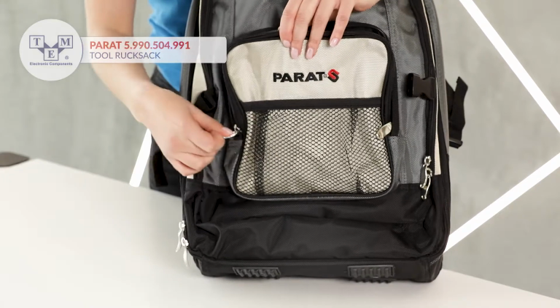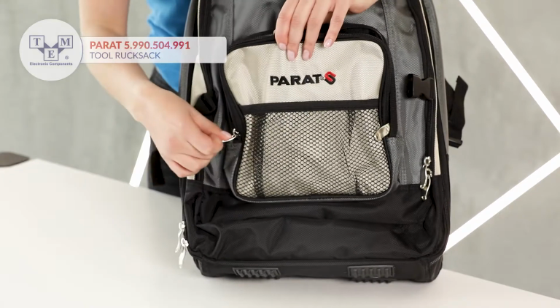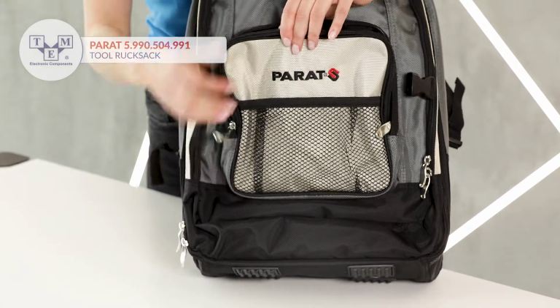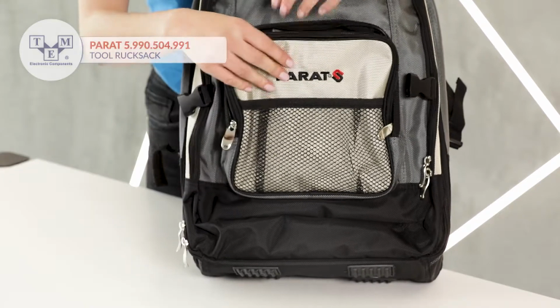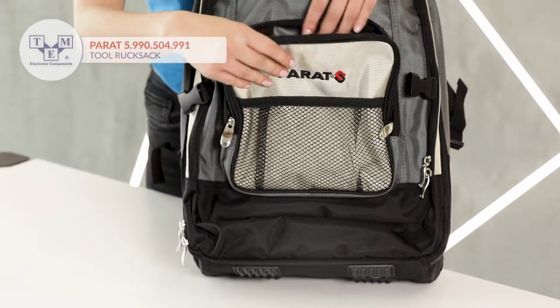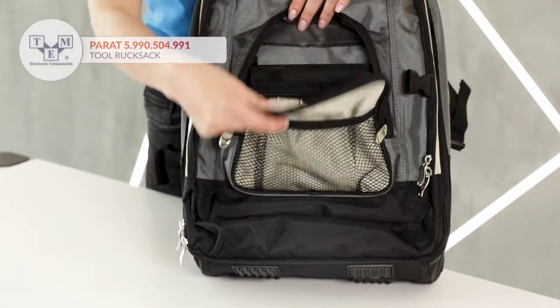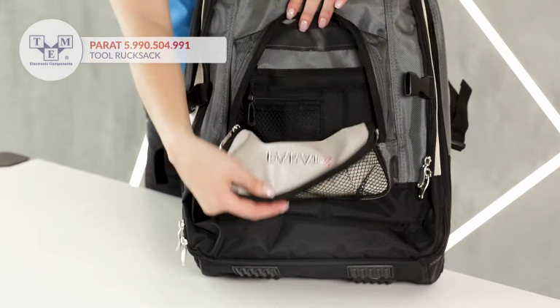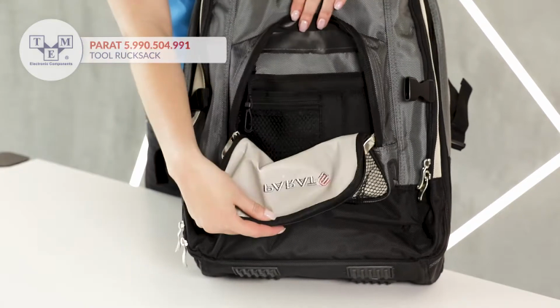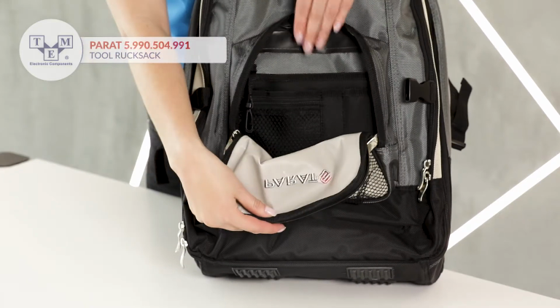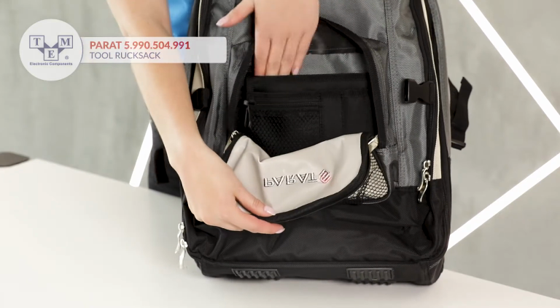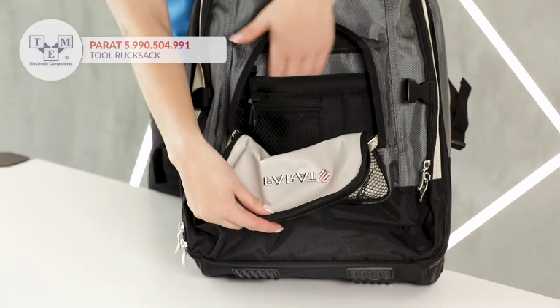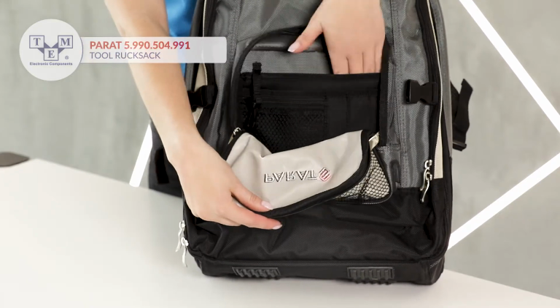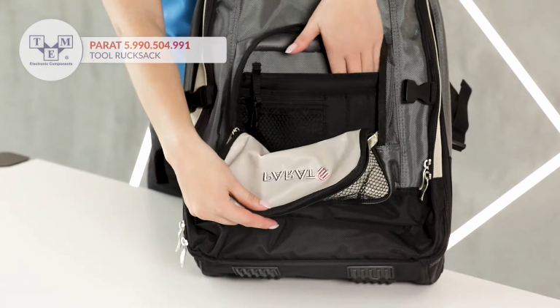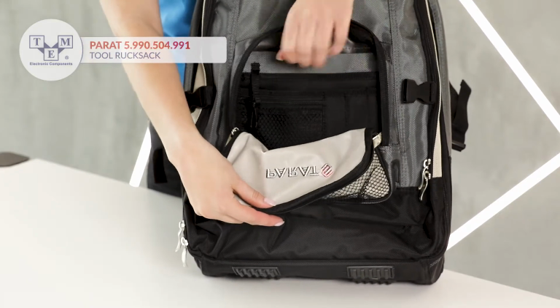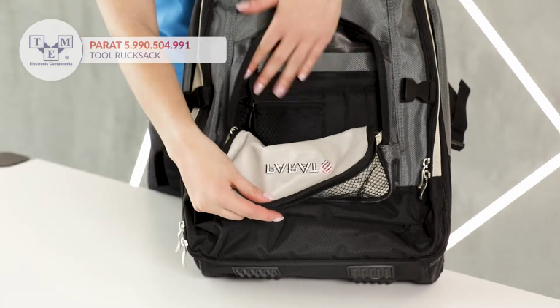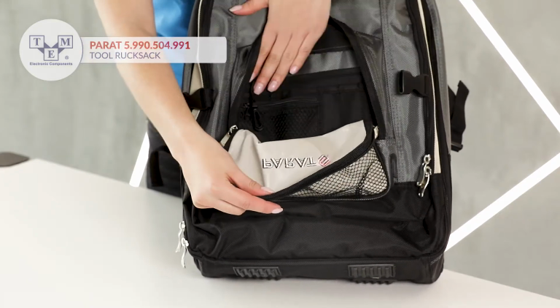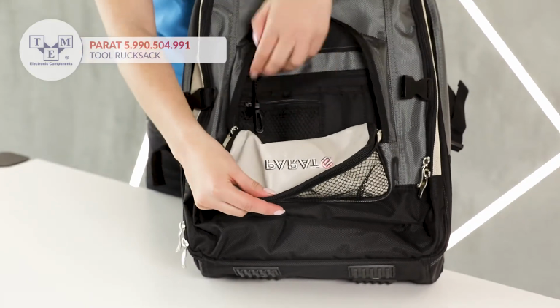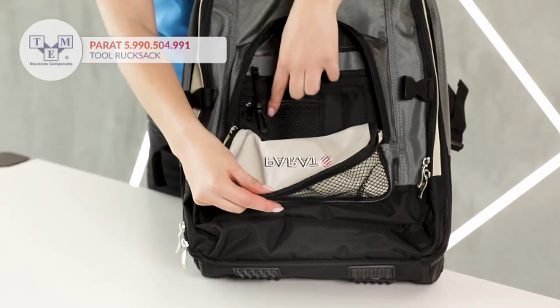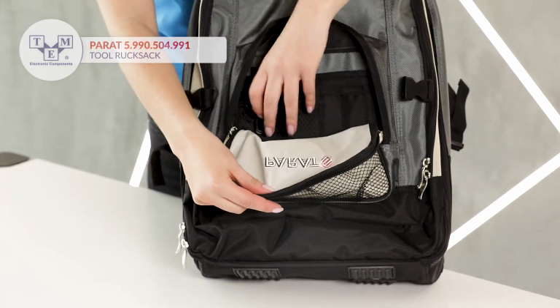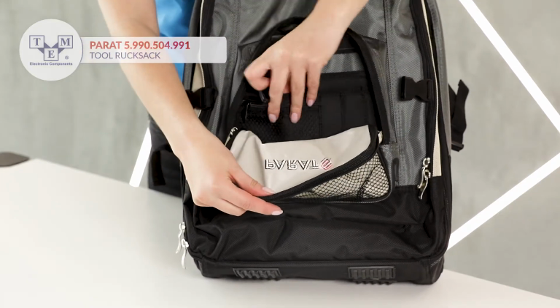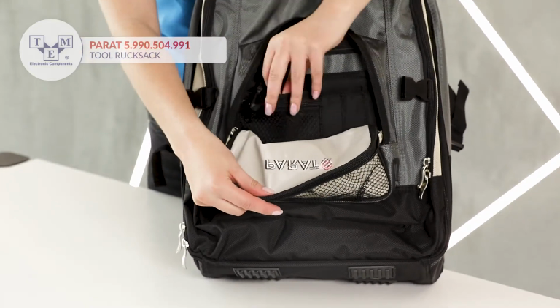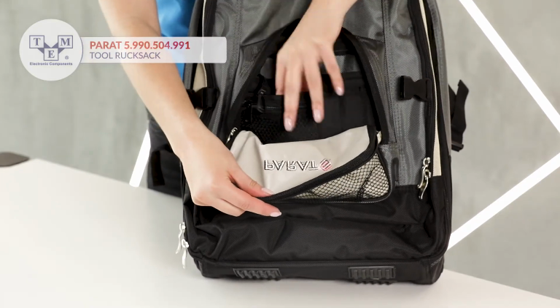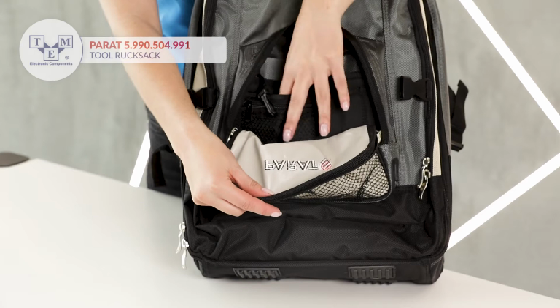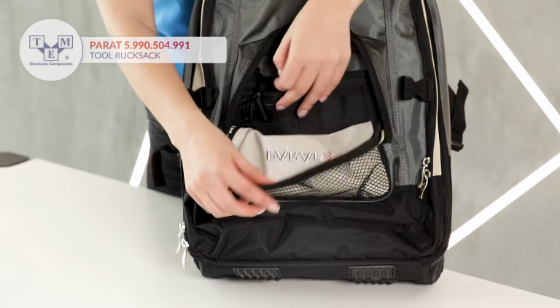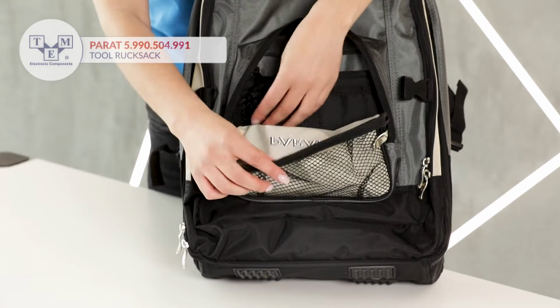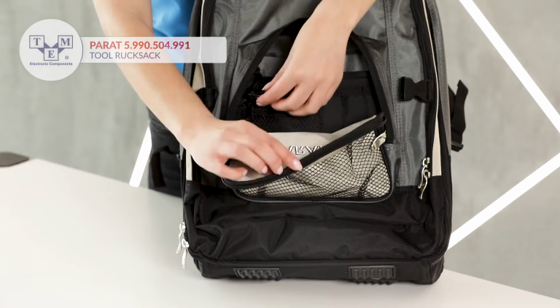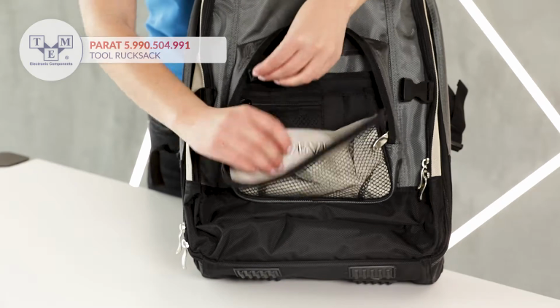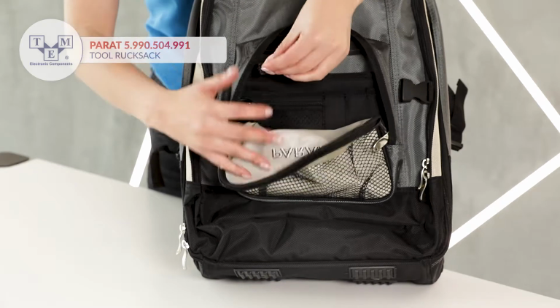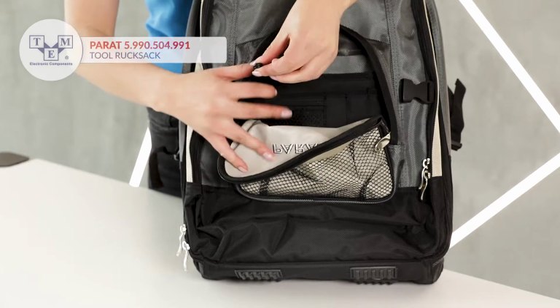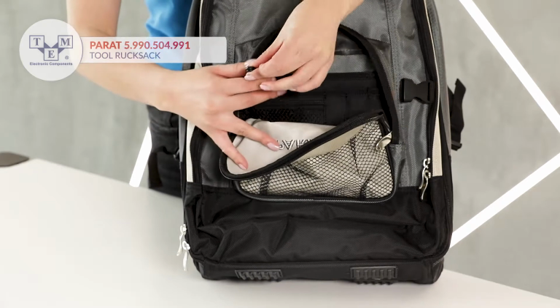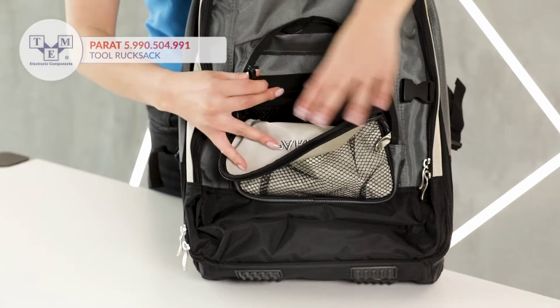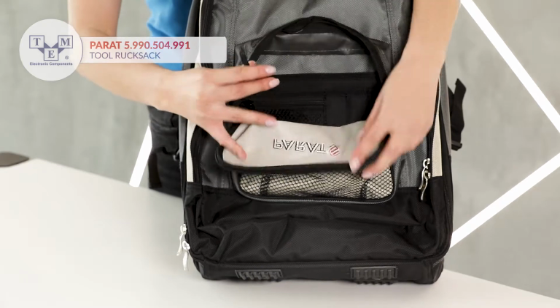The upper patch pocket has integrated separators, a zipped pocket, and a key holder.